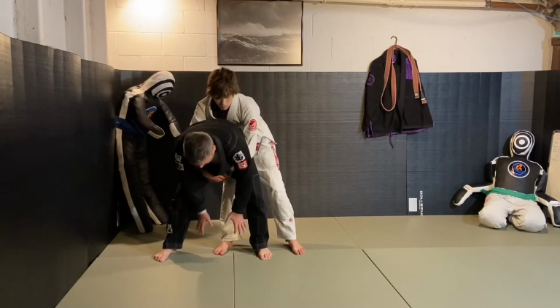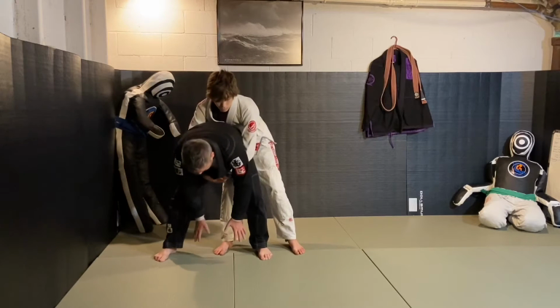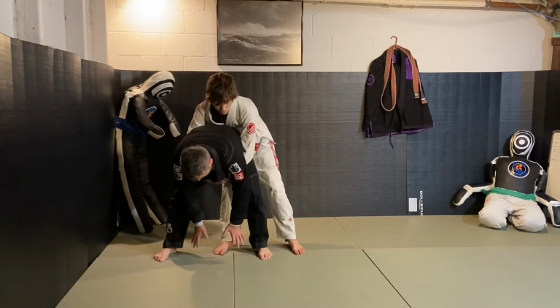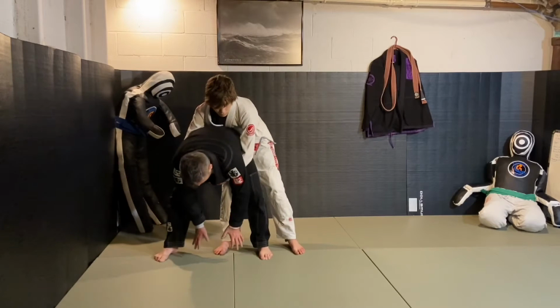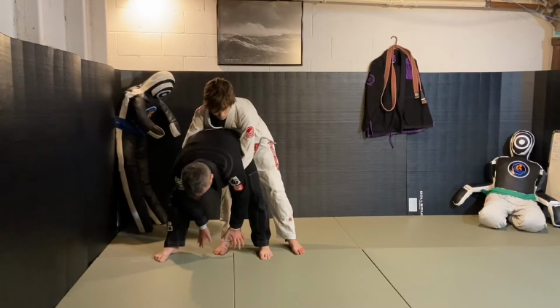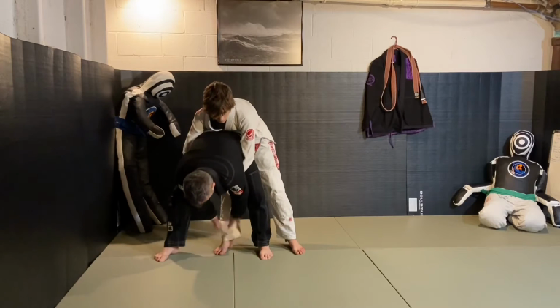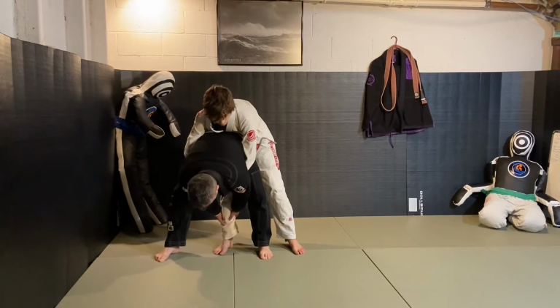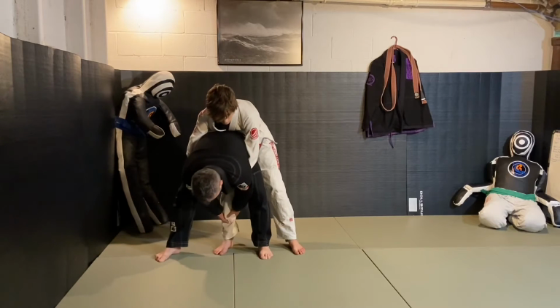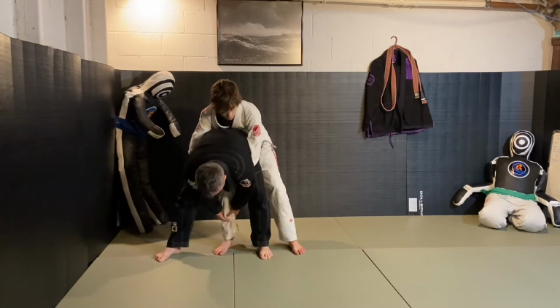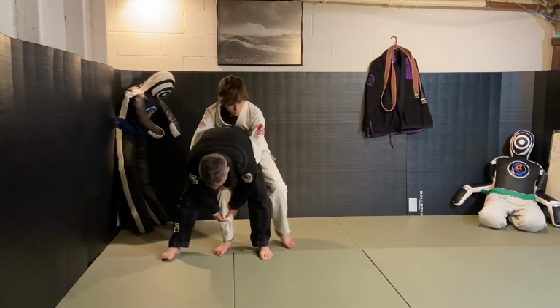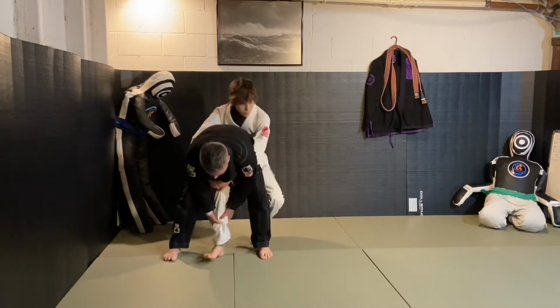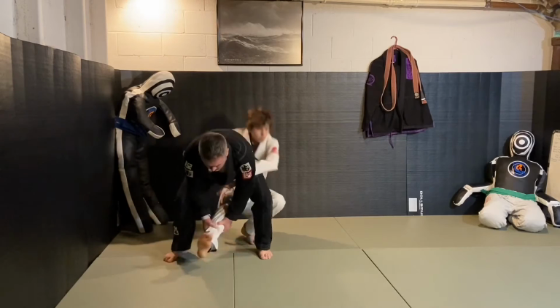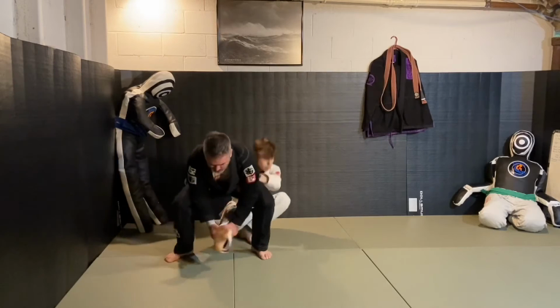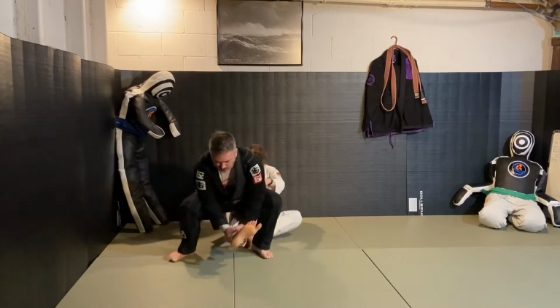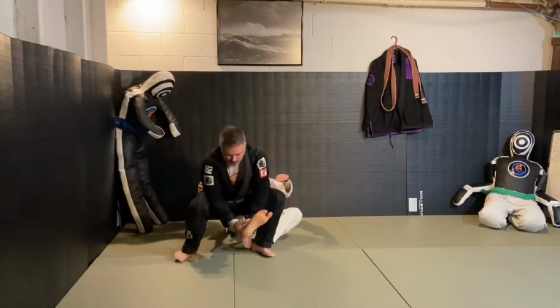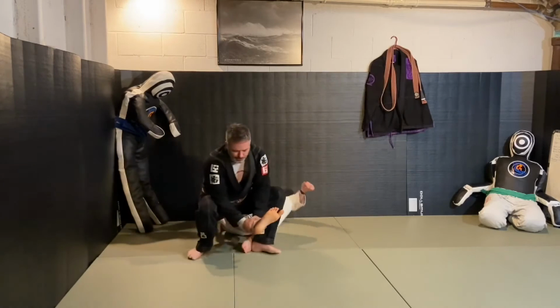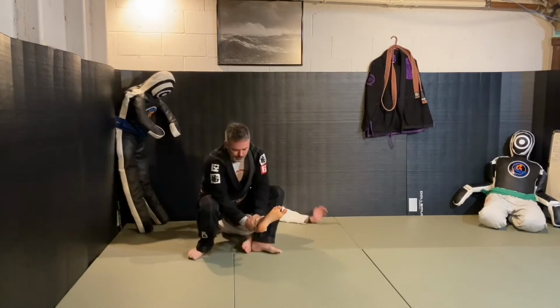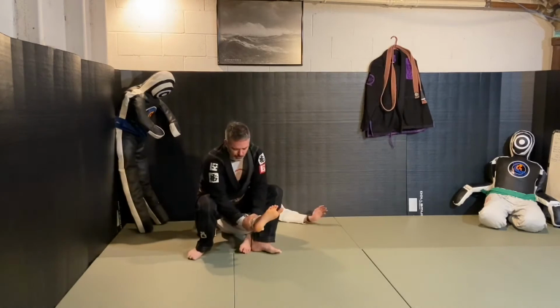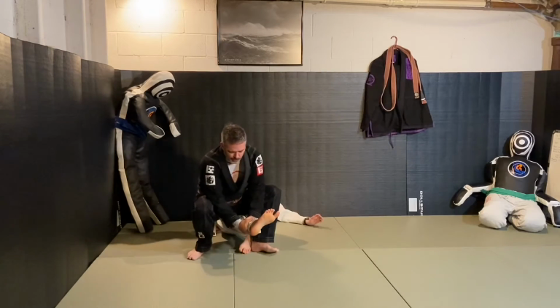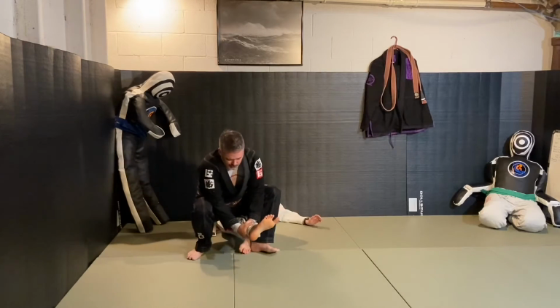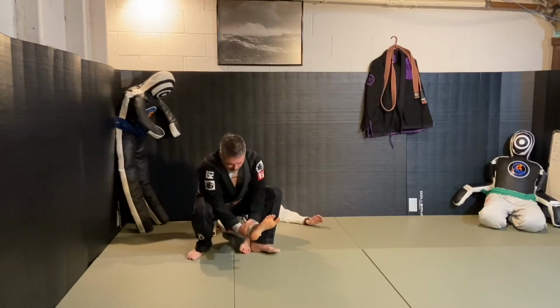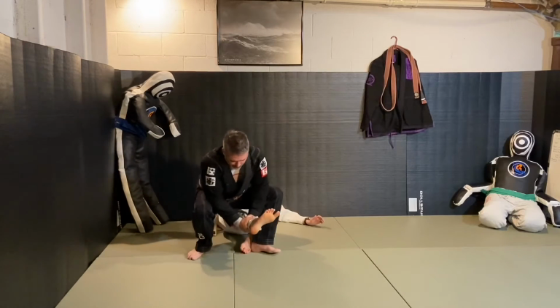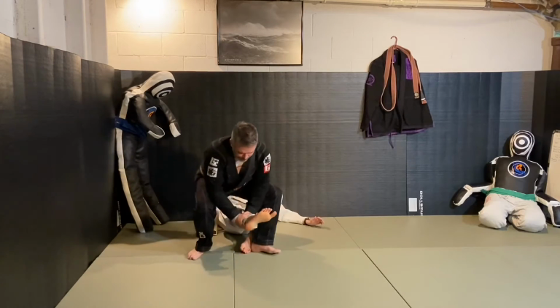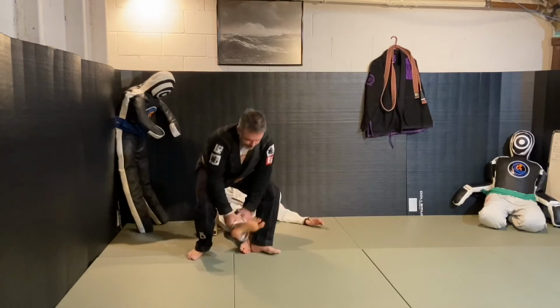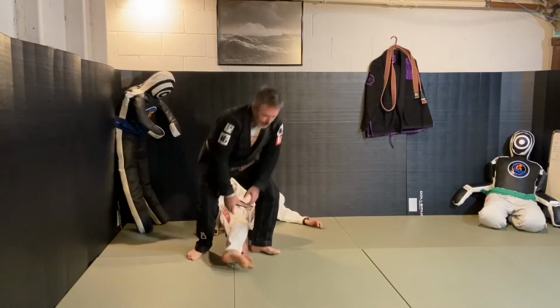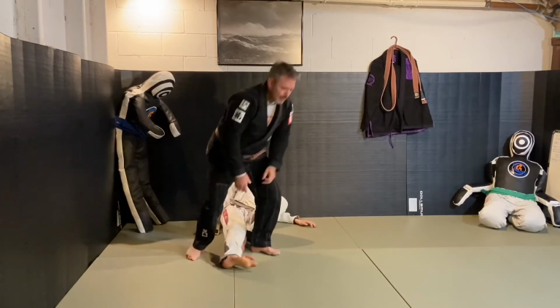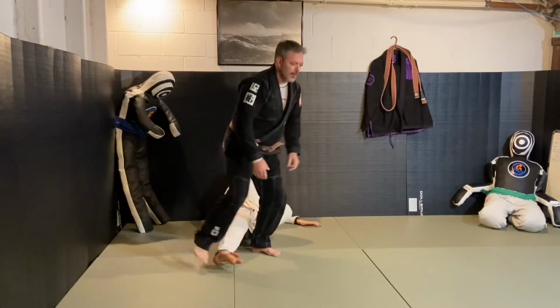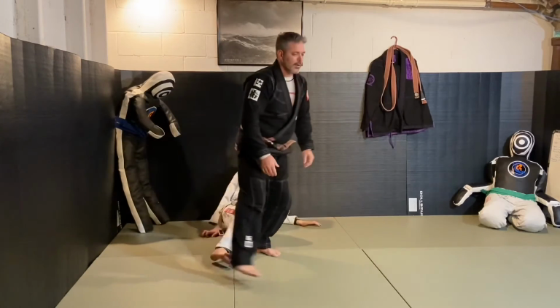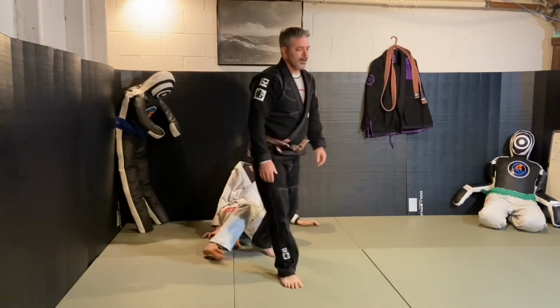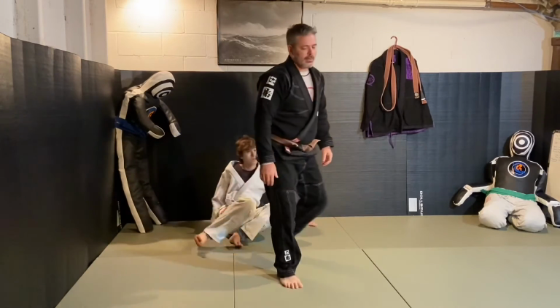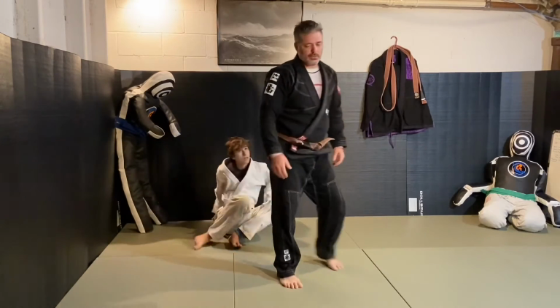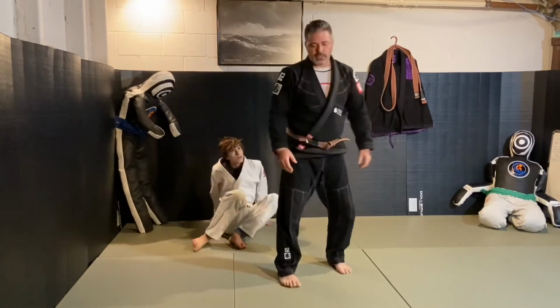Then I'm going to bend forward and do our same motion. Hands come down, grab, and sit — boom. We'll do it again.